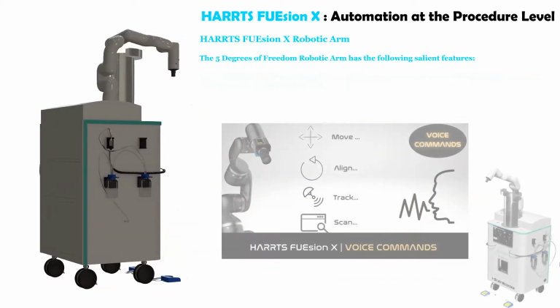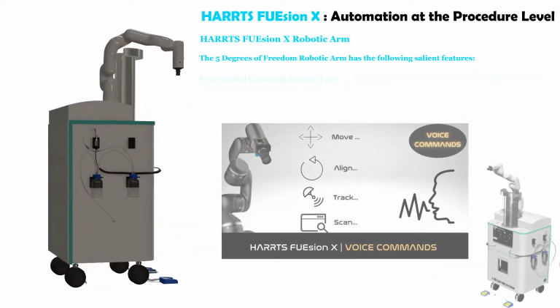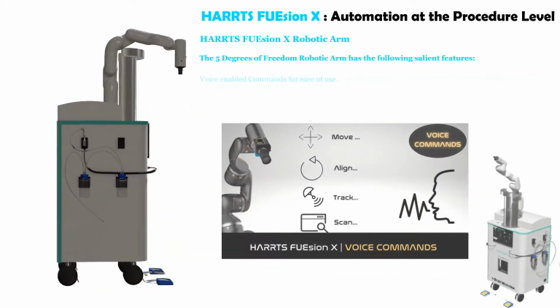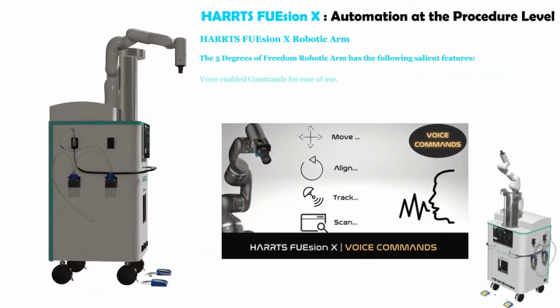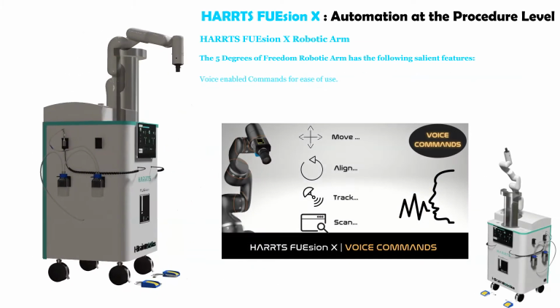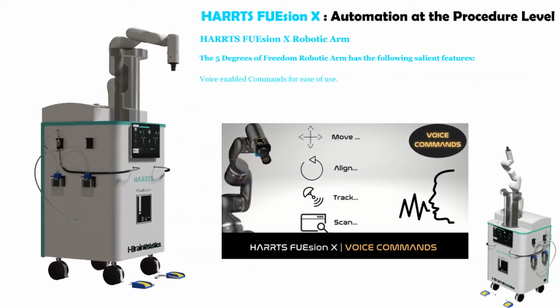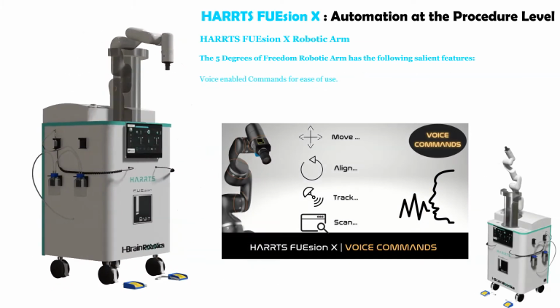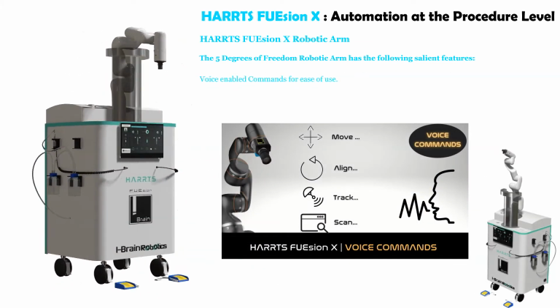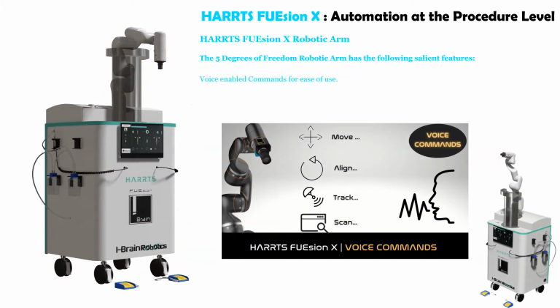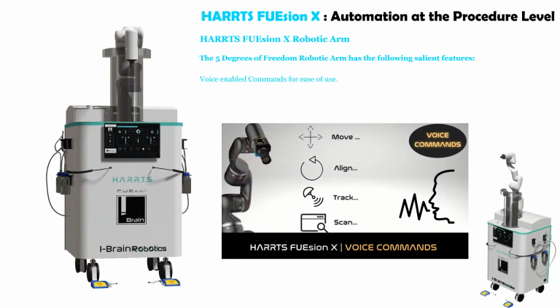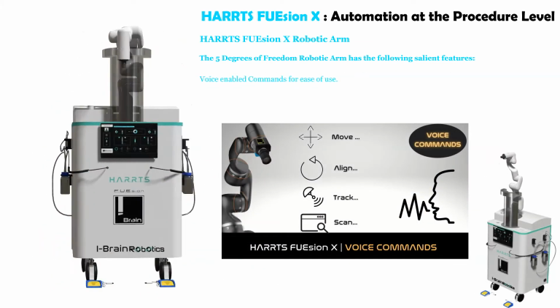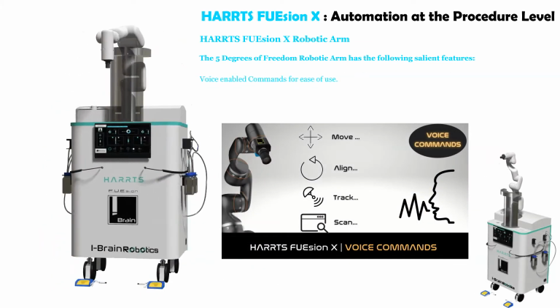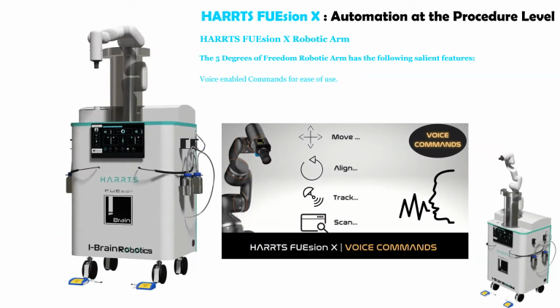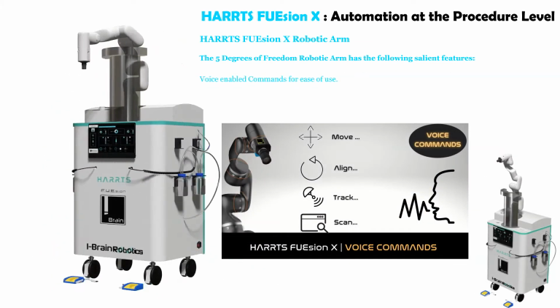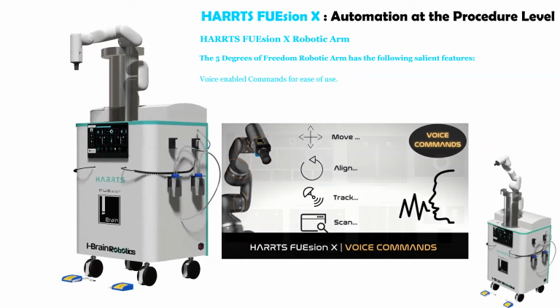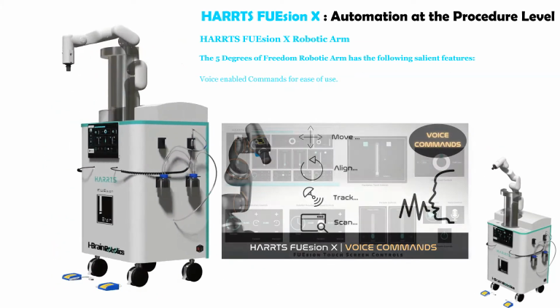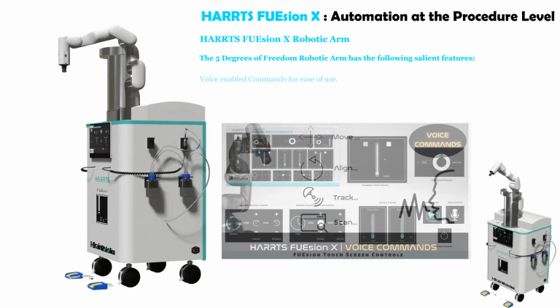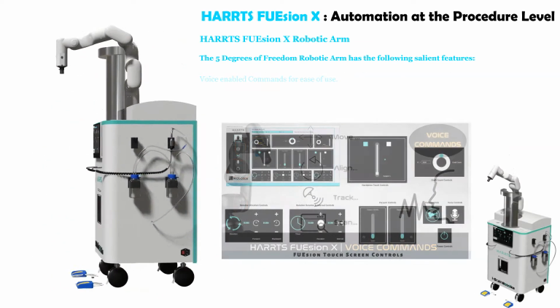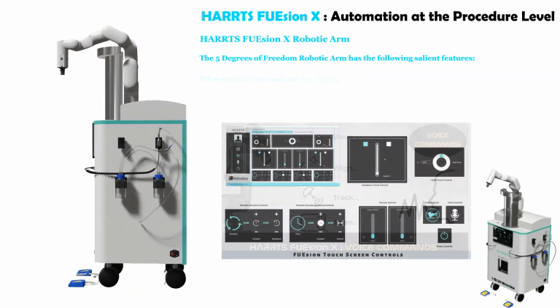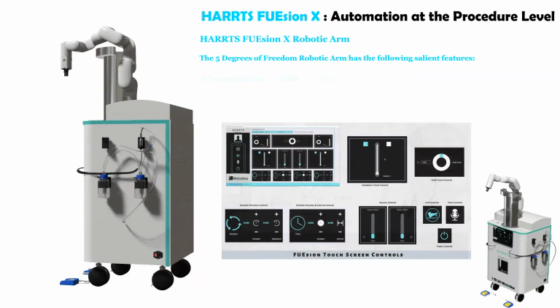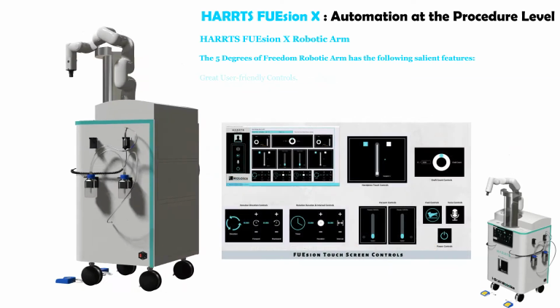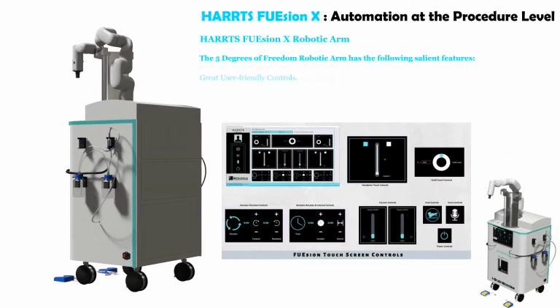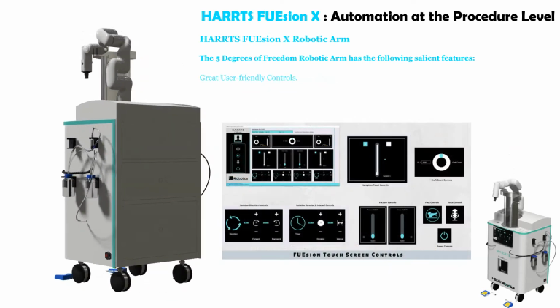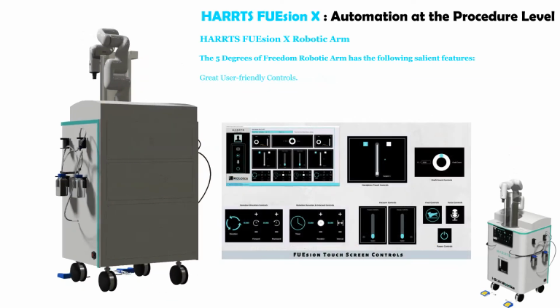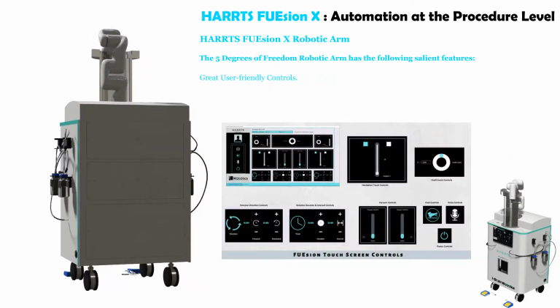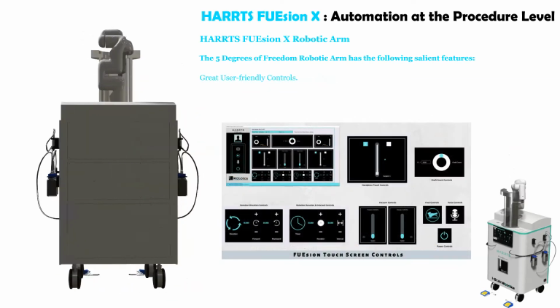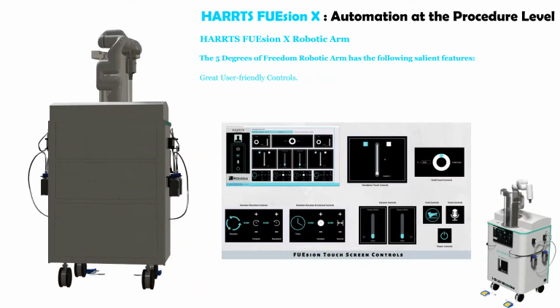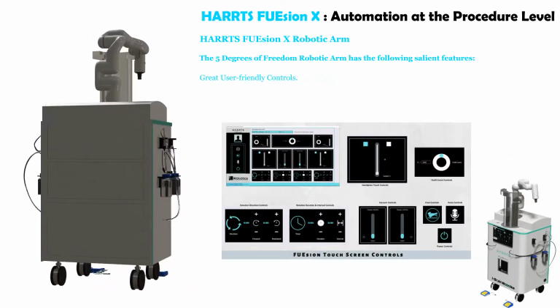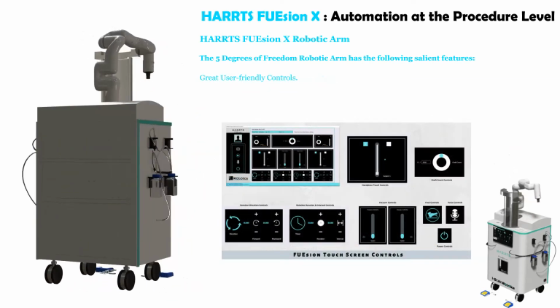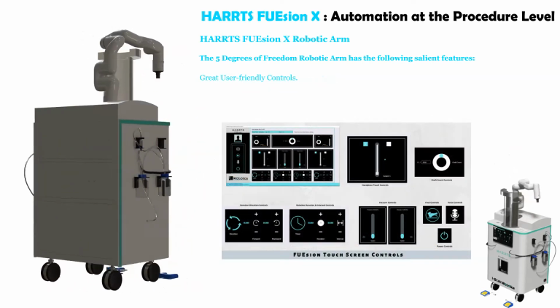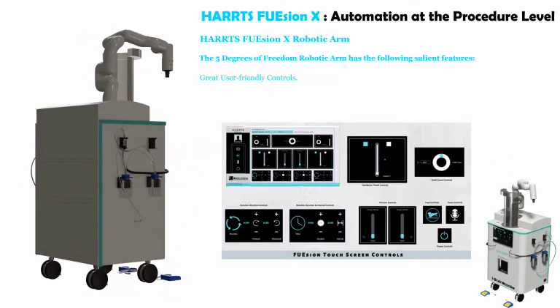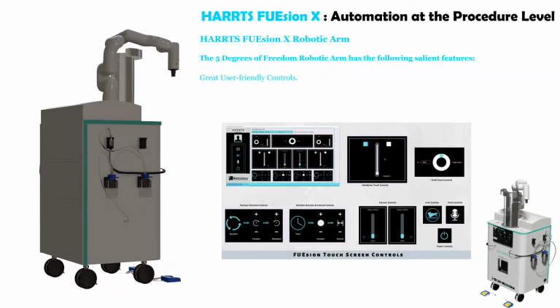Voice-enabled commands for ease of use, and great user-friendly controls.